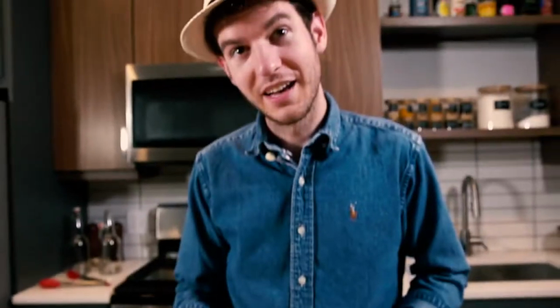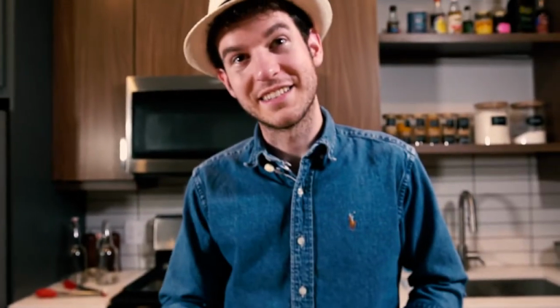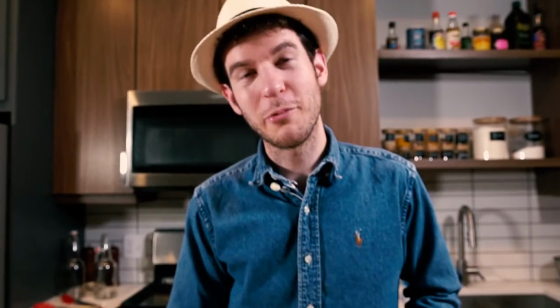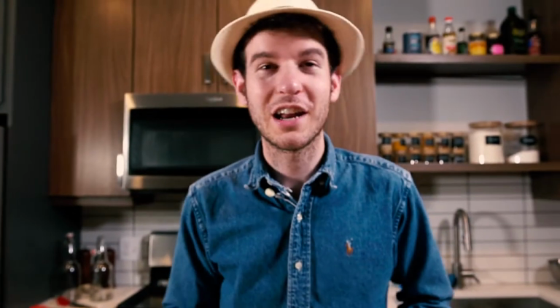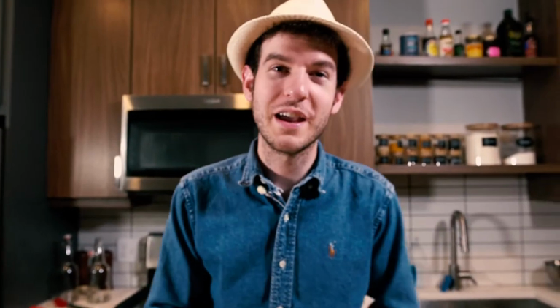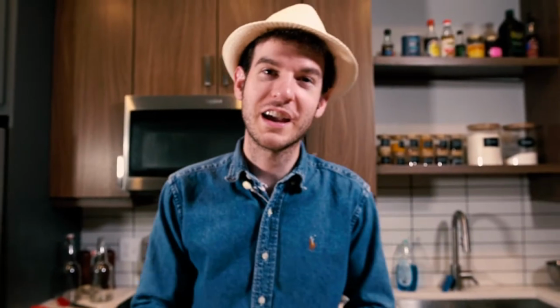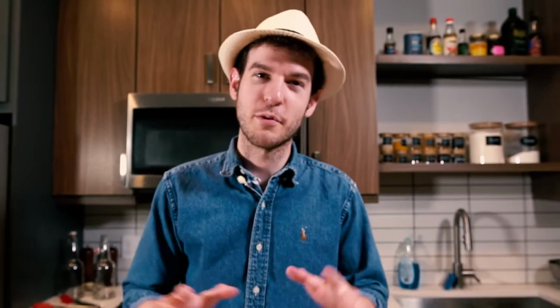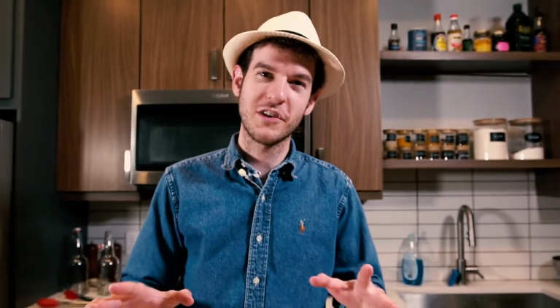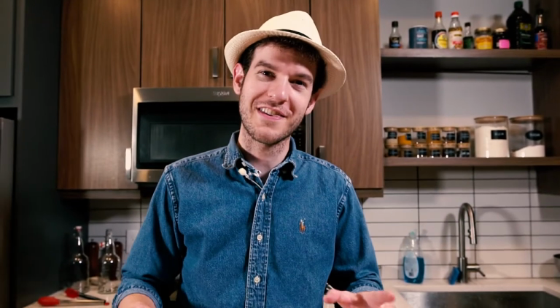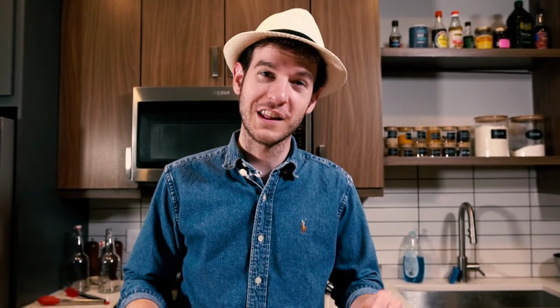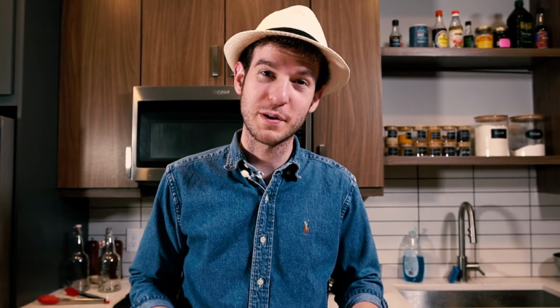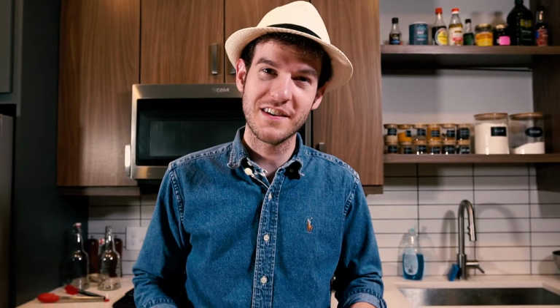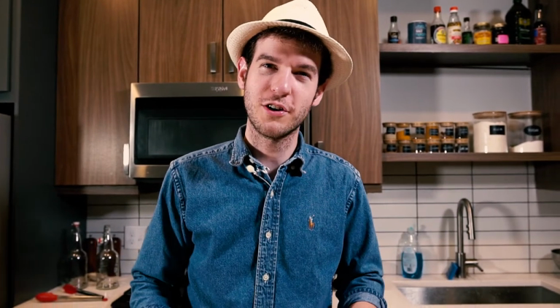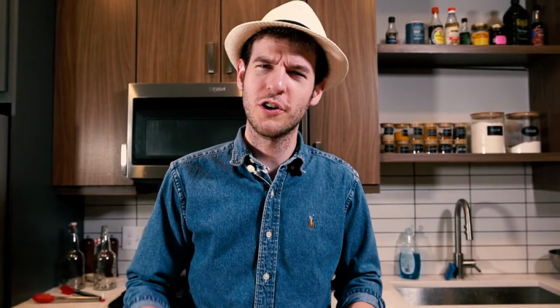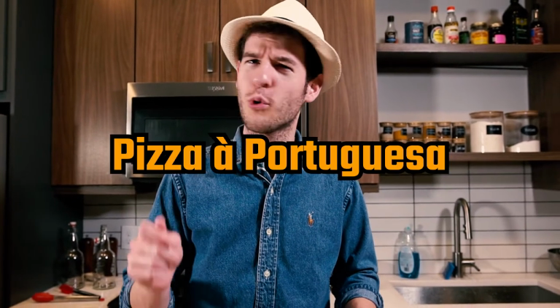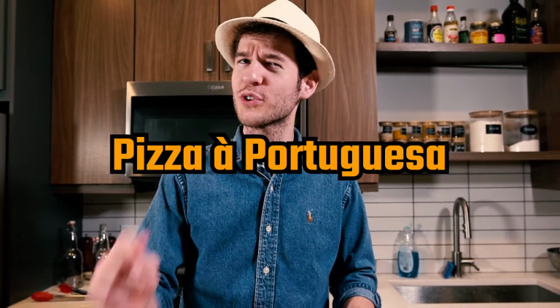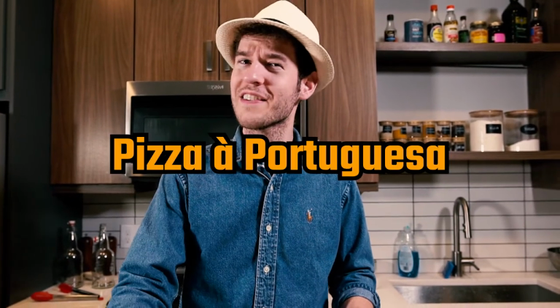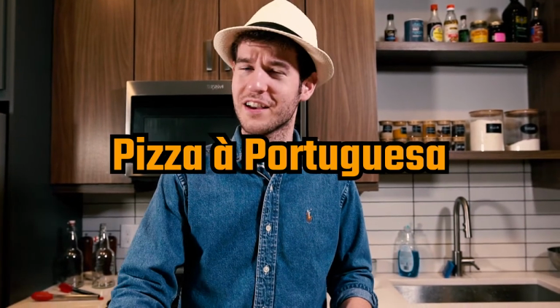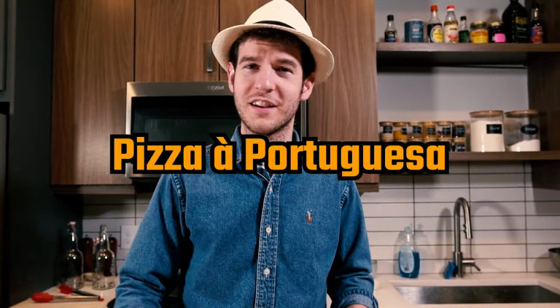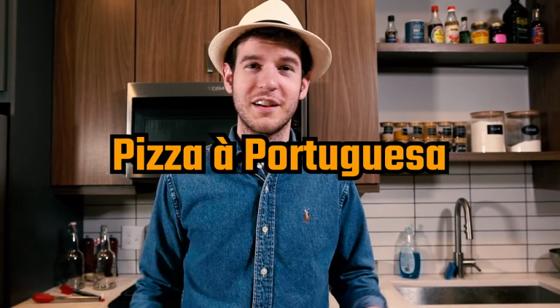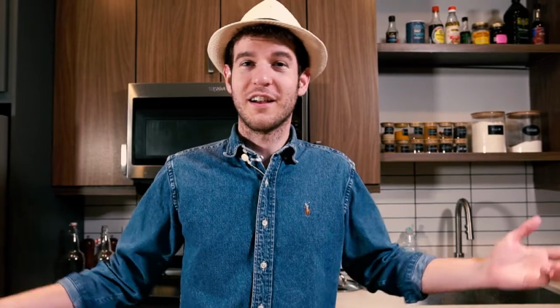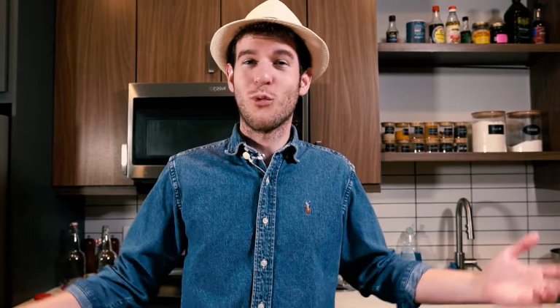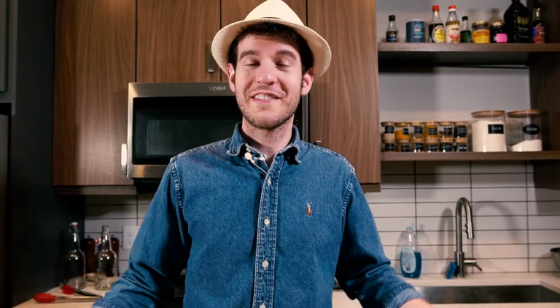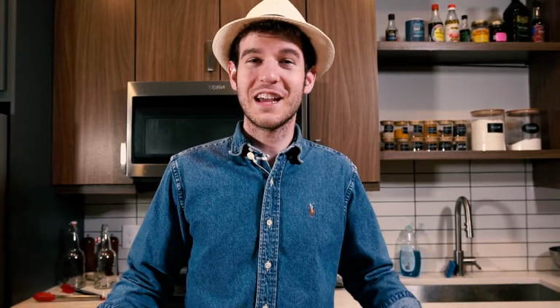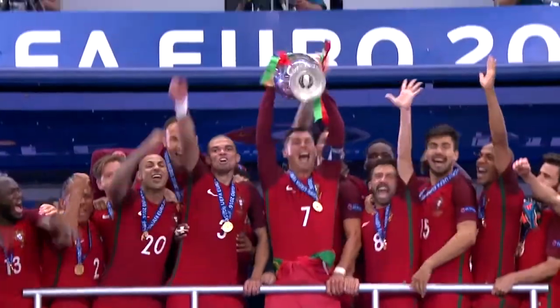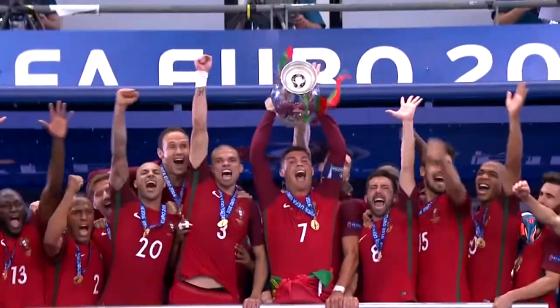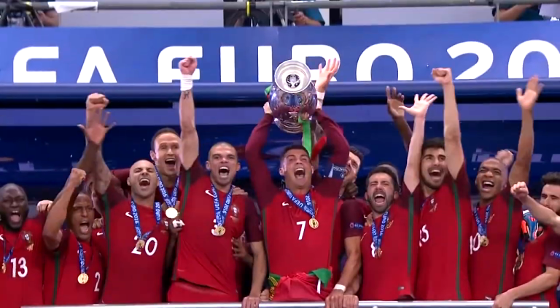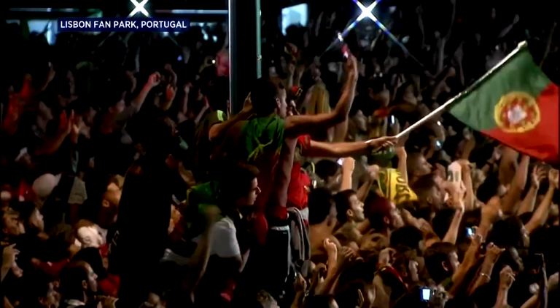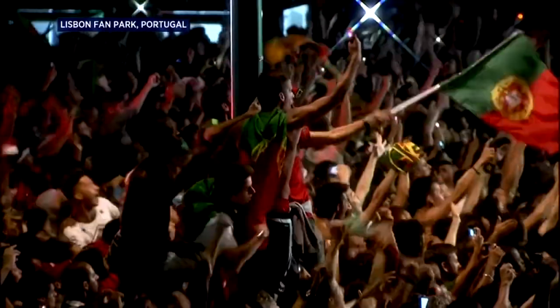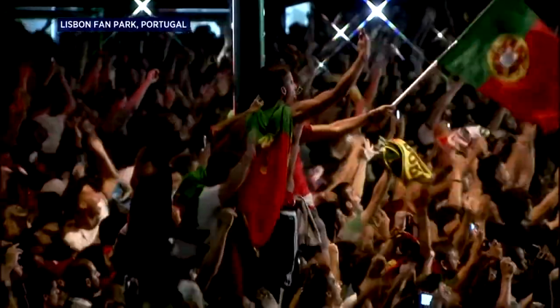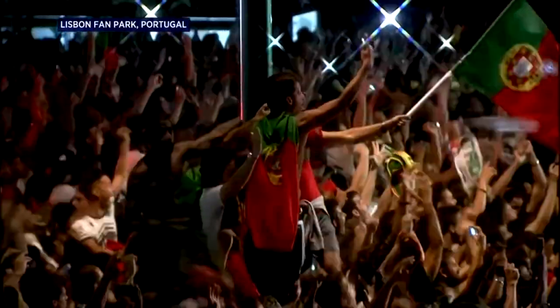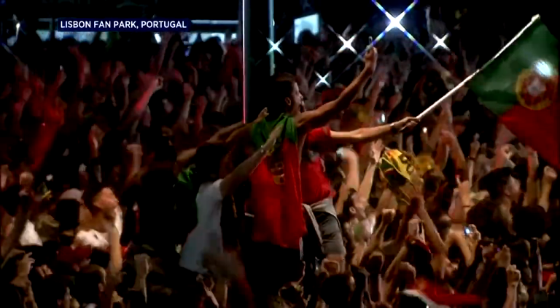Today we're gonna make a Brazilian style of pizza called Portuguesa. Why is it named after Portuguese people? I don't know, but we're gonna do it.